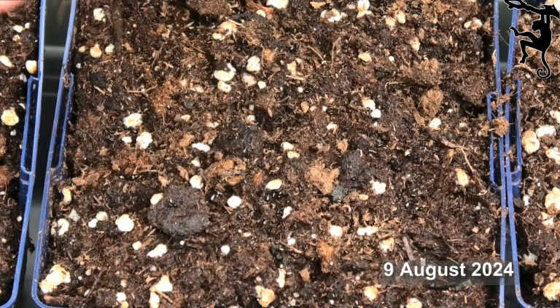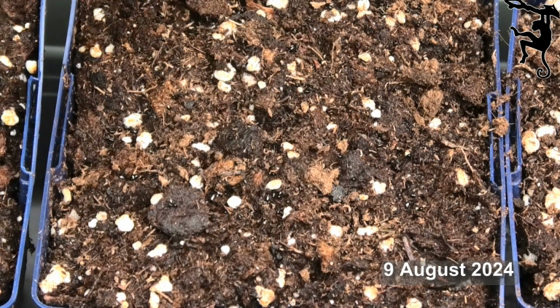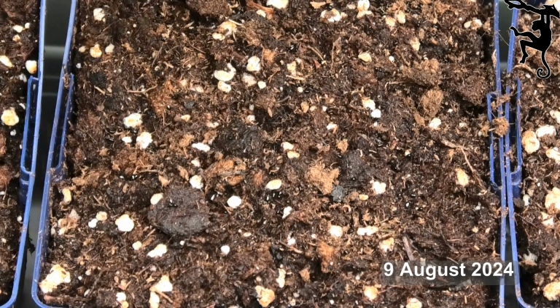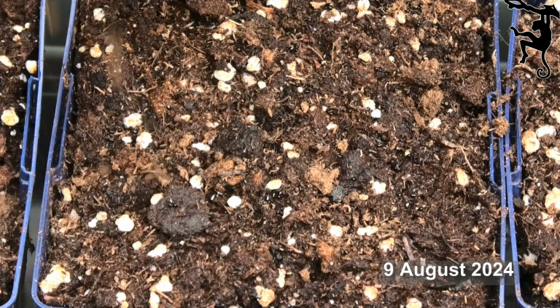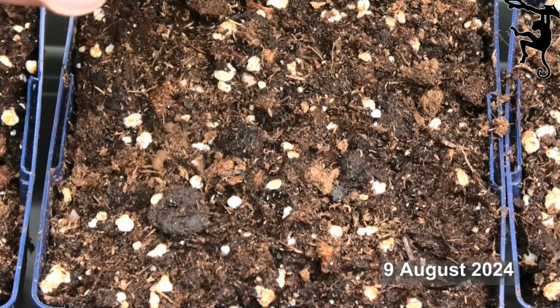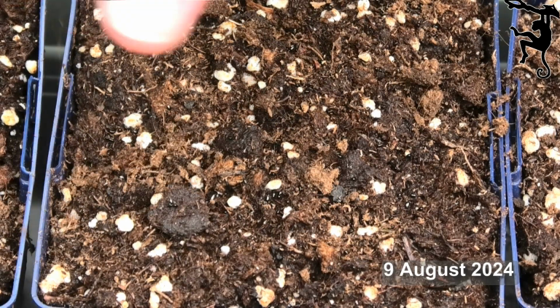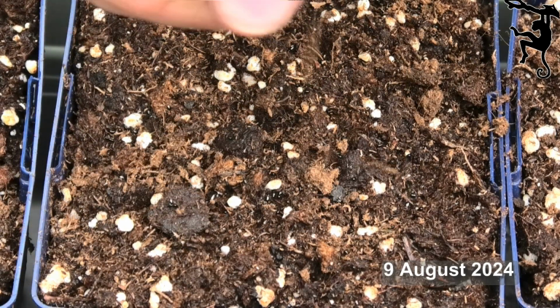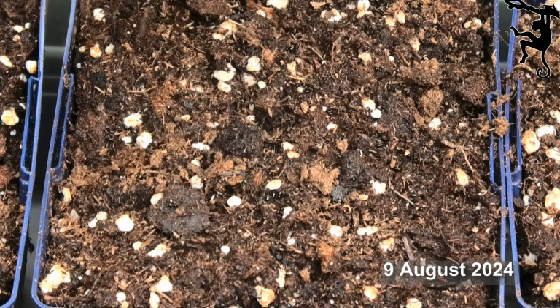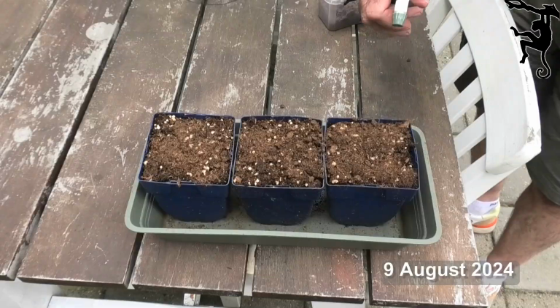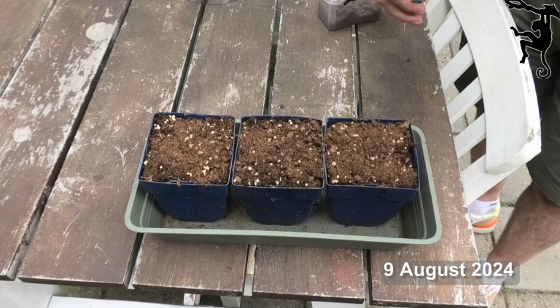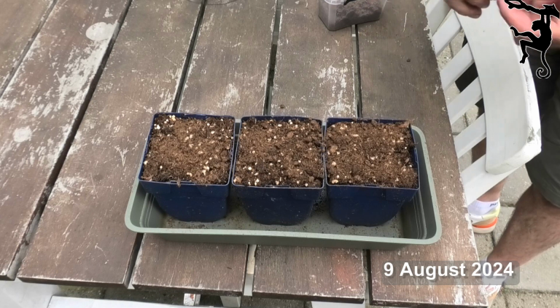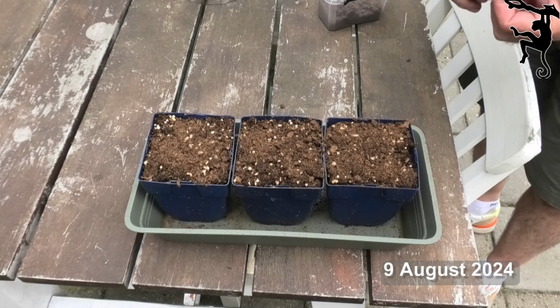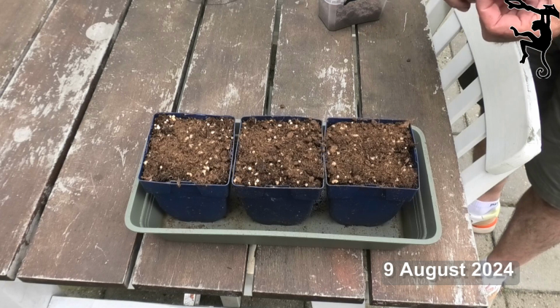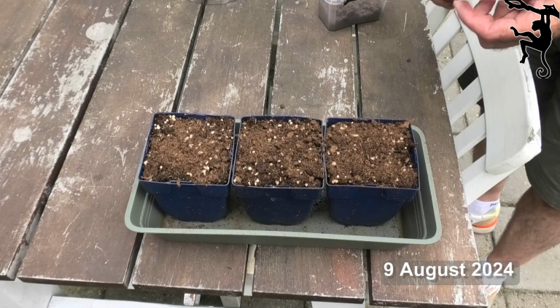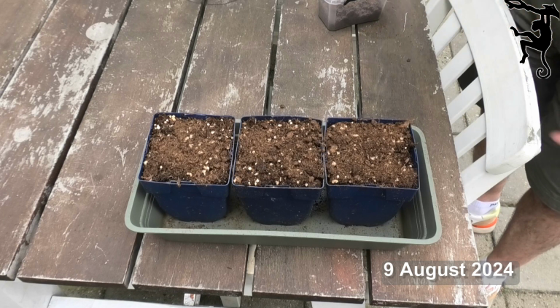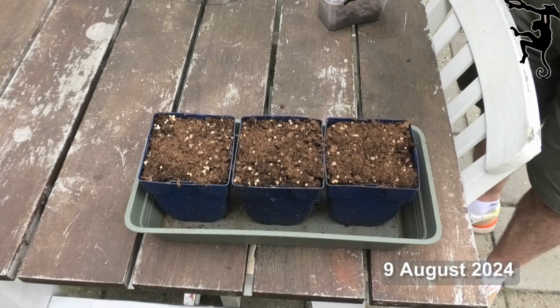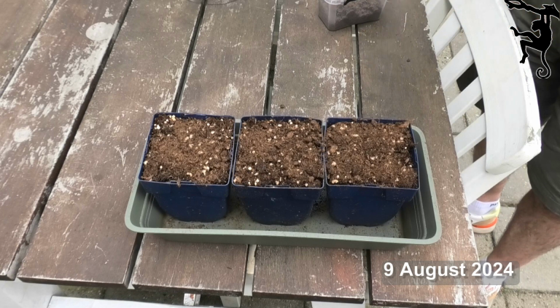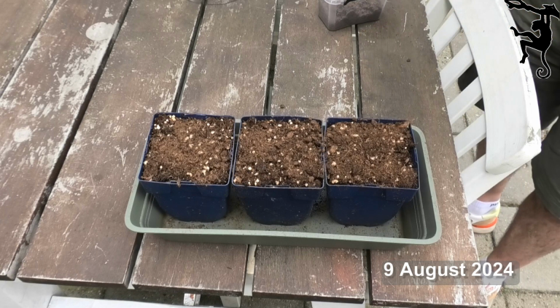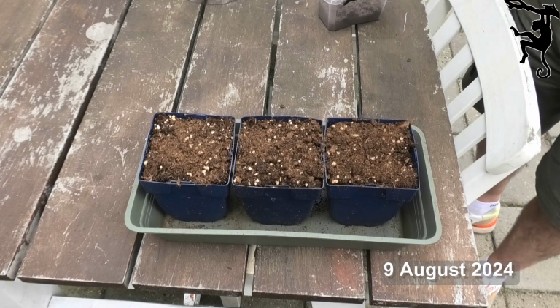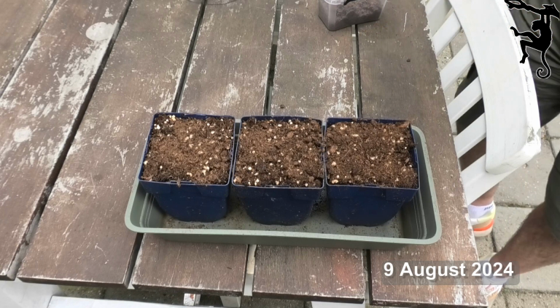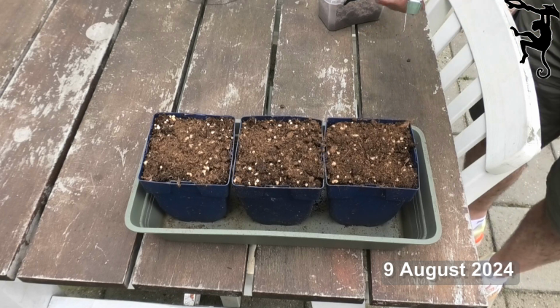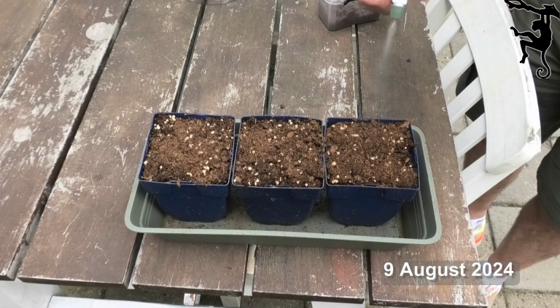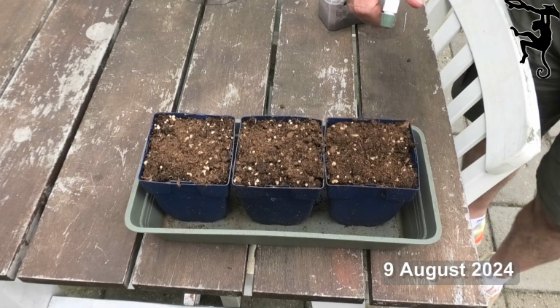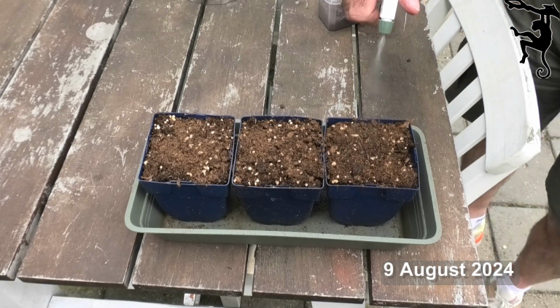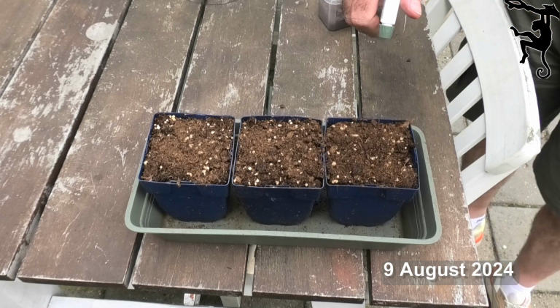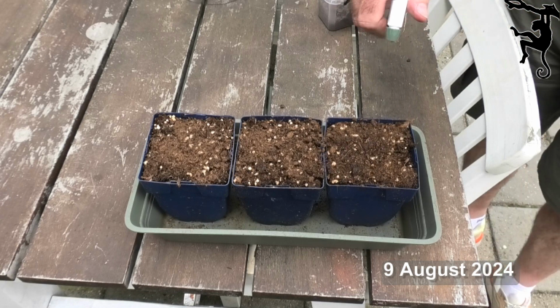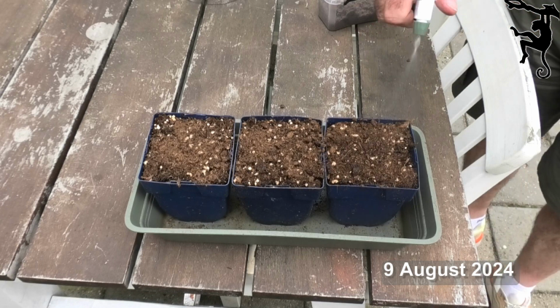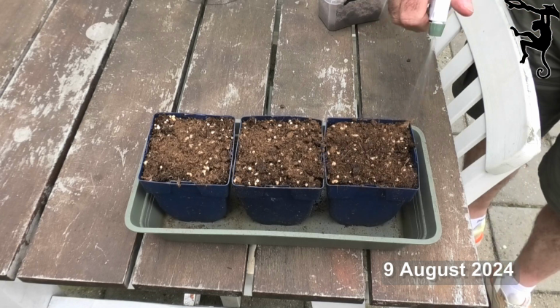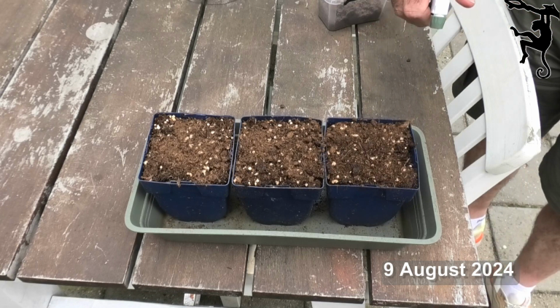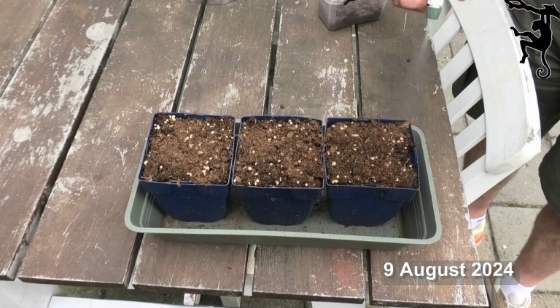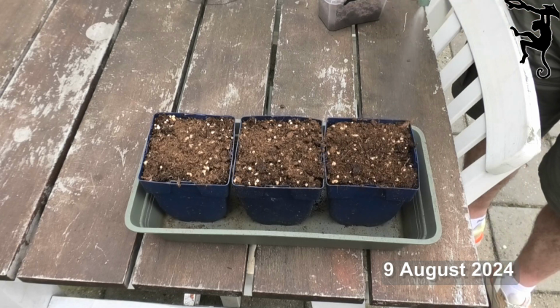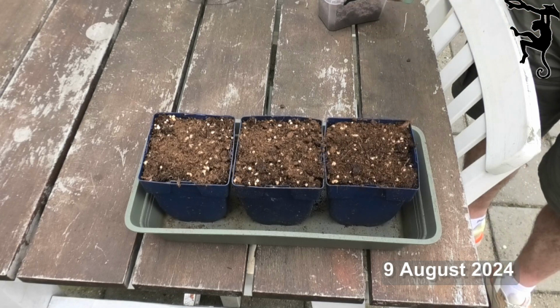You may have to spray a few times. After that, cover the seeds with a container for the first few days.